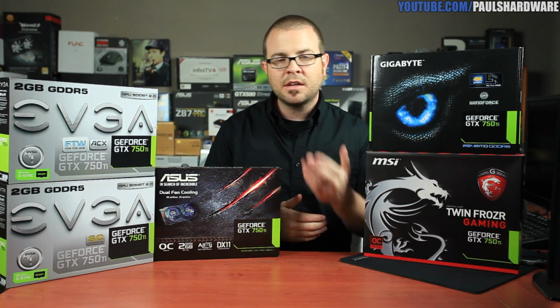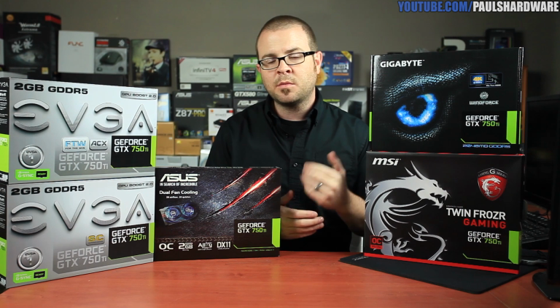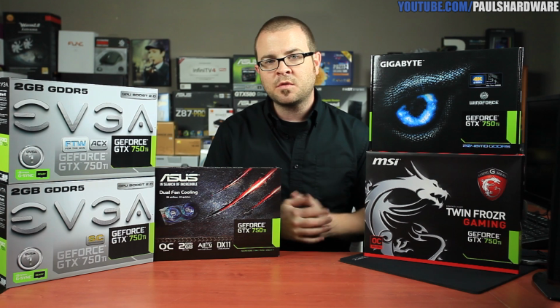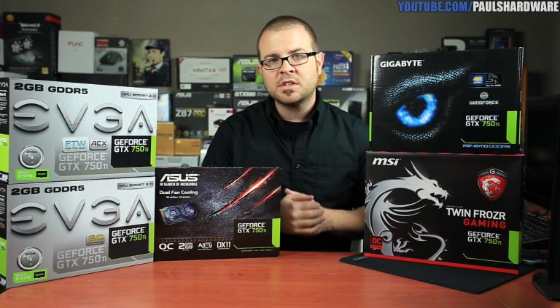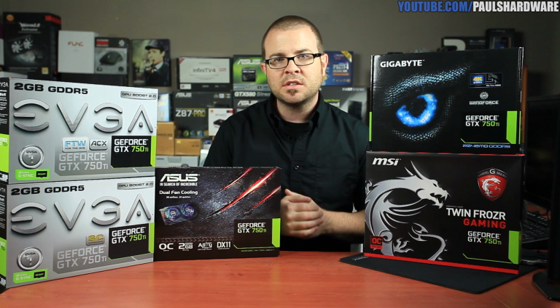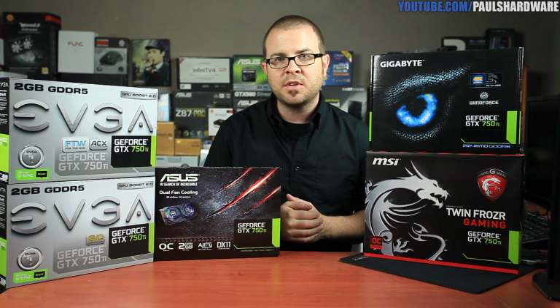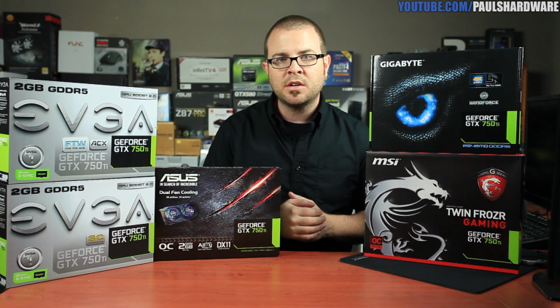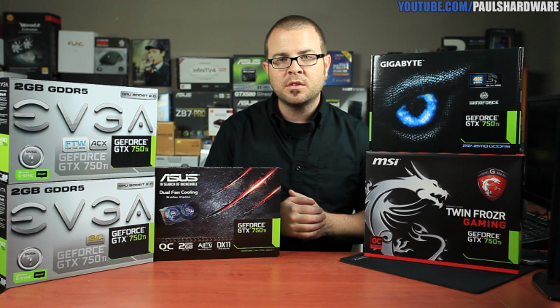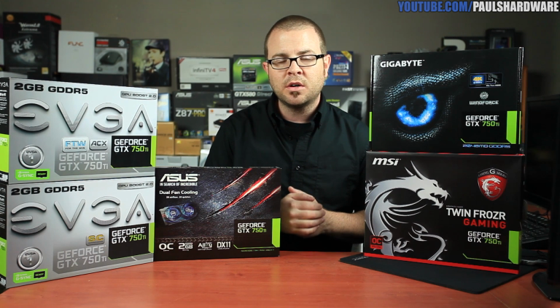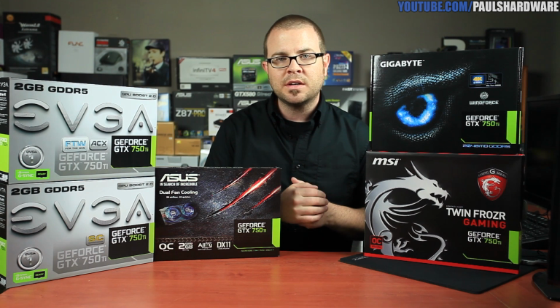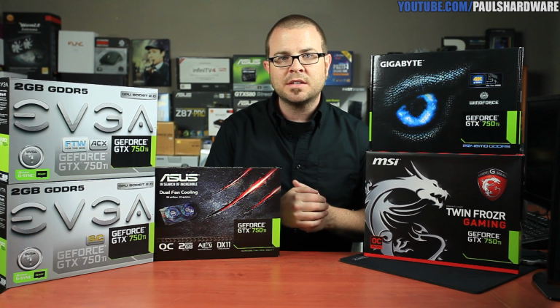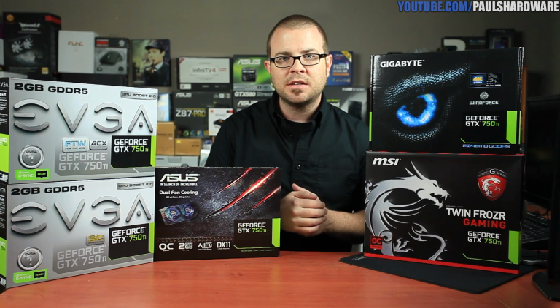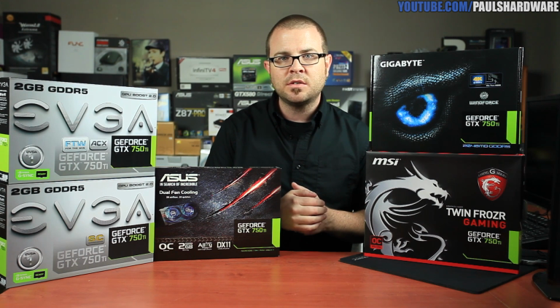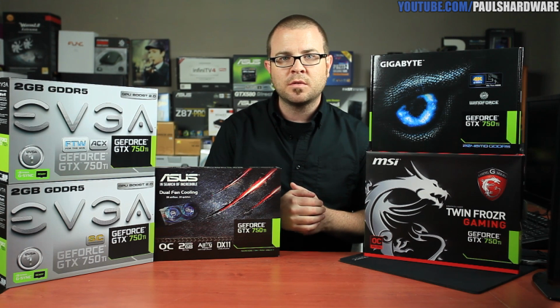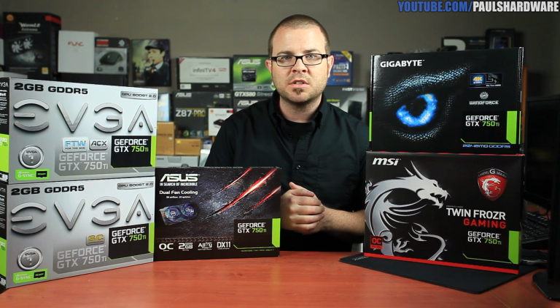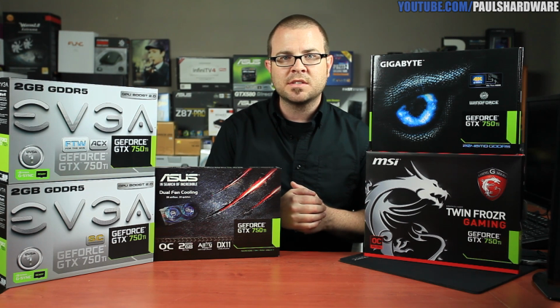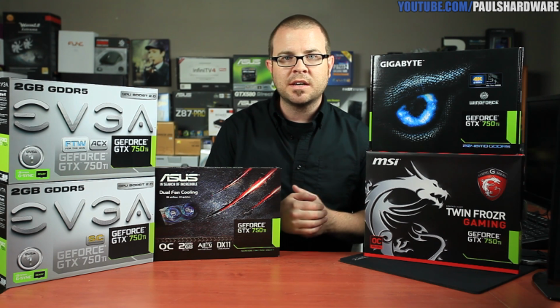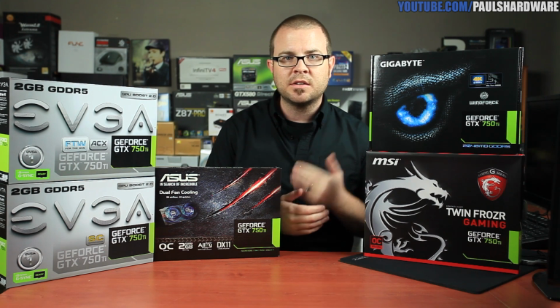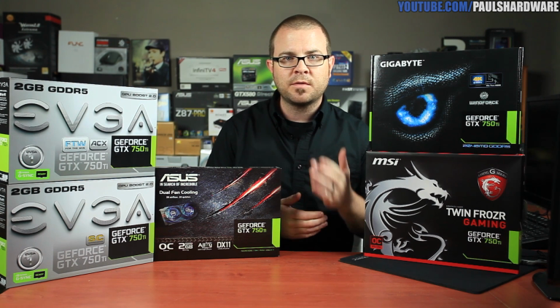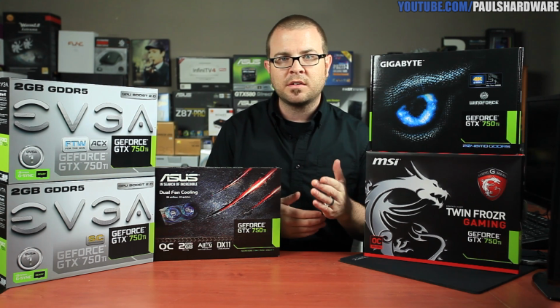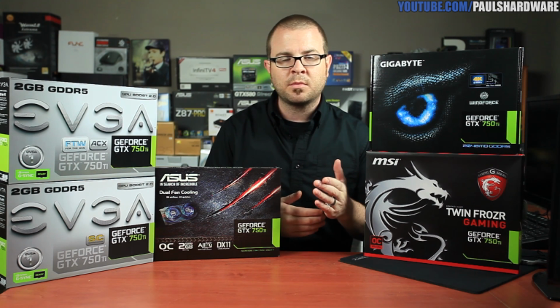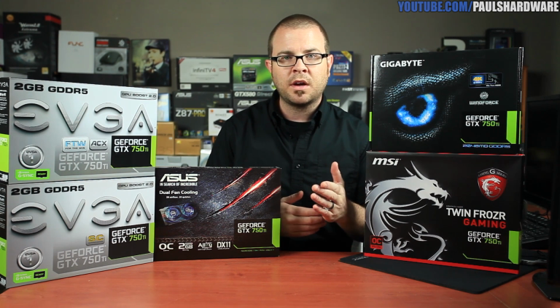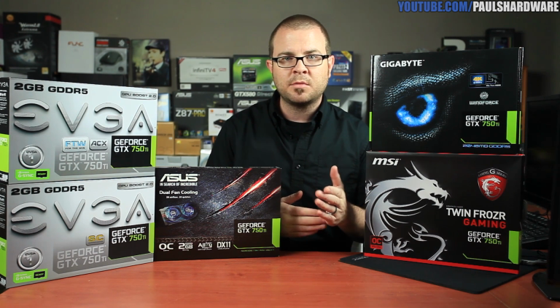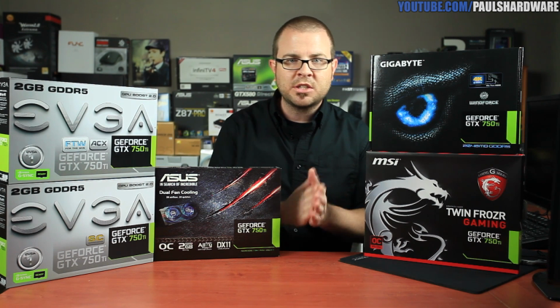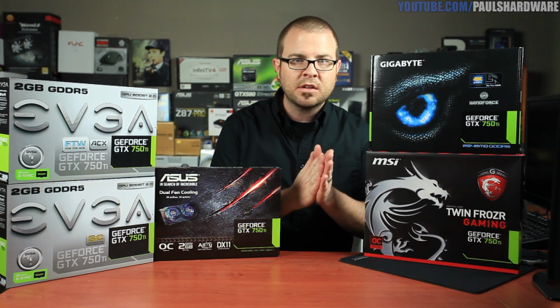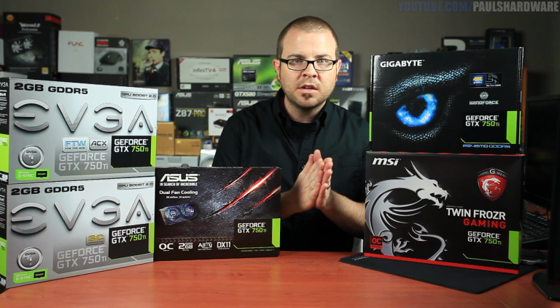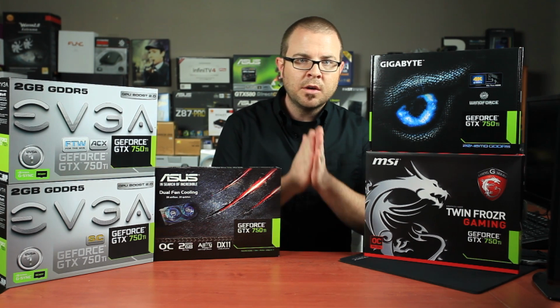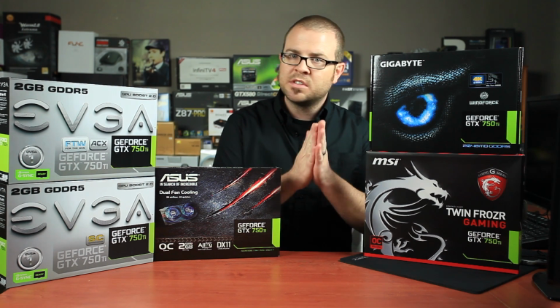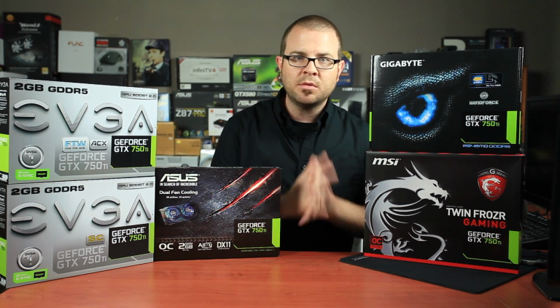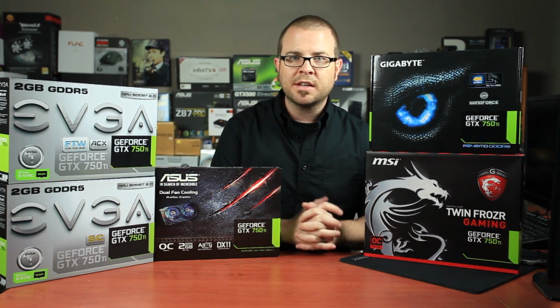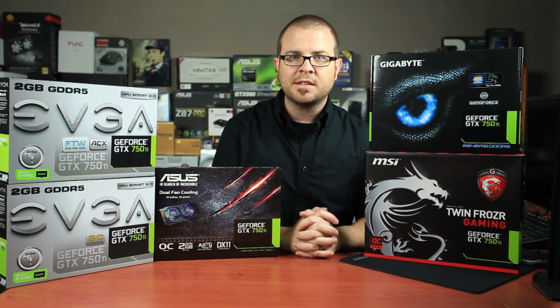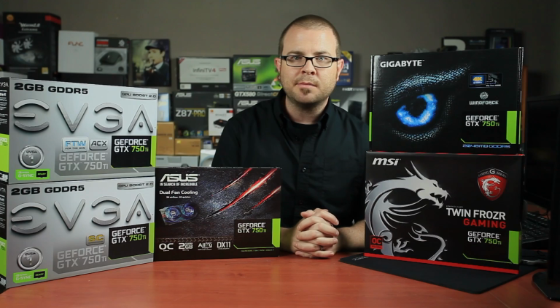Thank you so much for watching. Stay tuned for more, don't forget to subscribe to my channel, and we'll see you all next time.